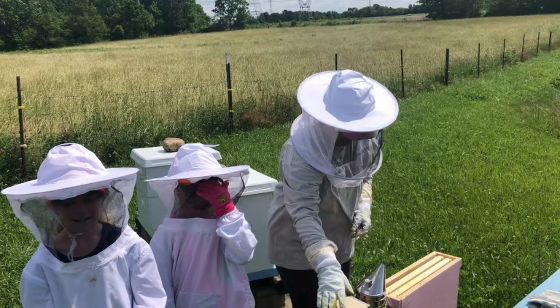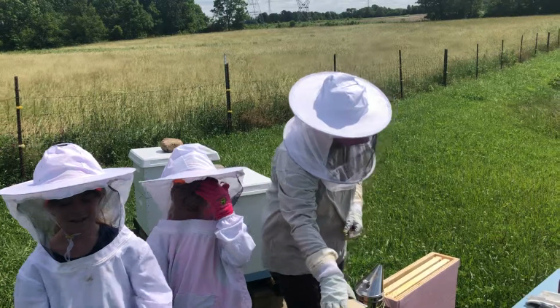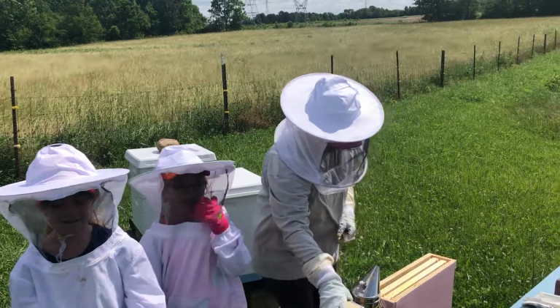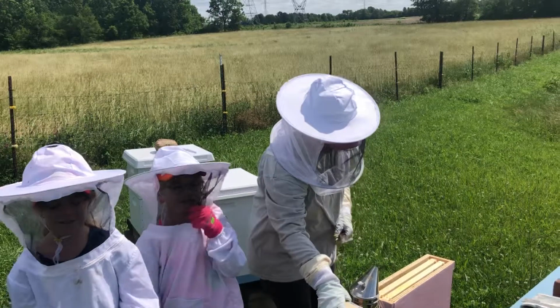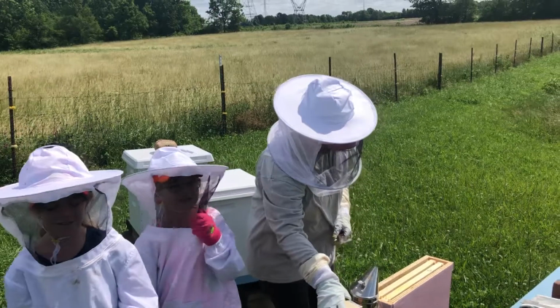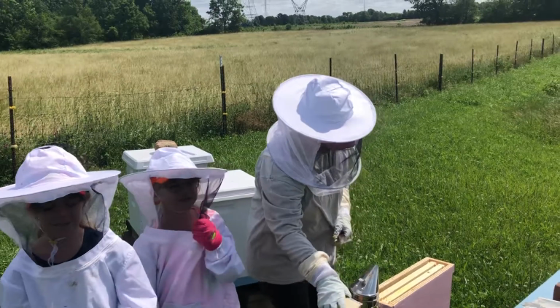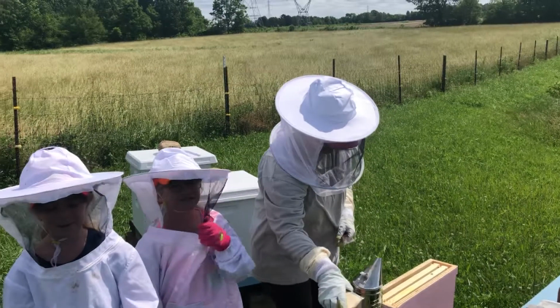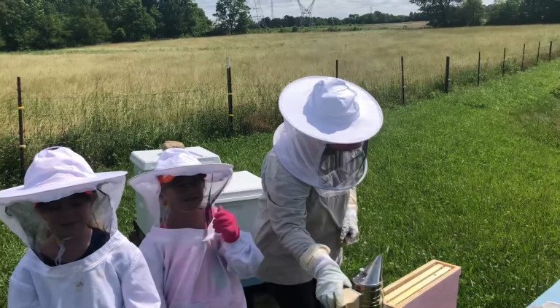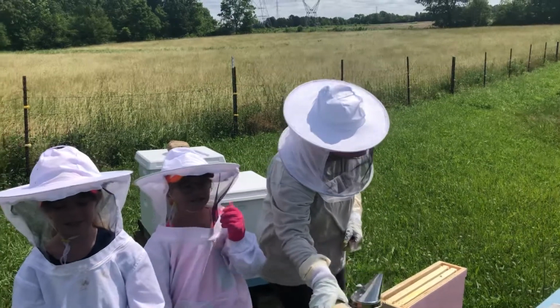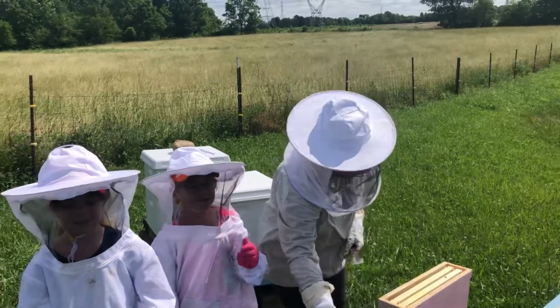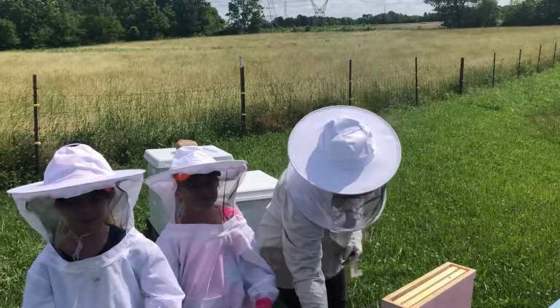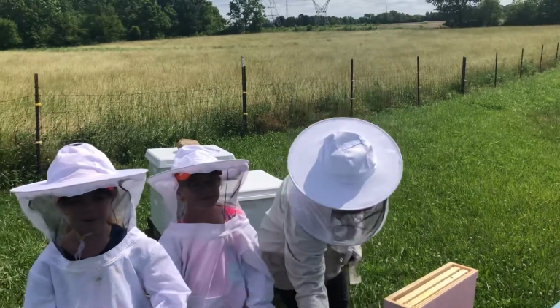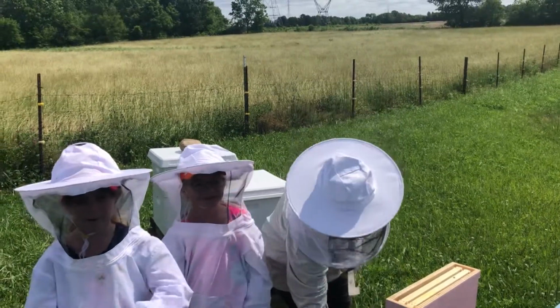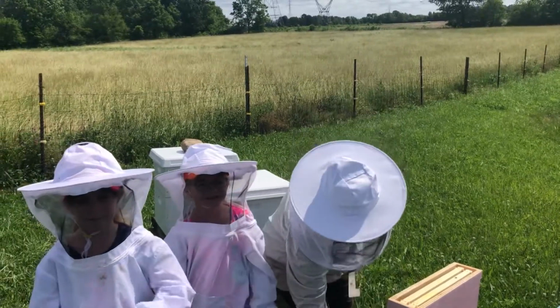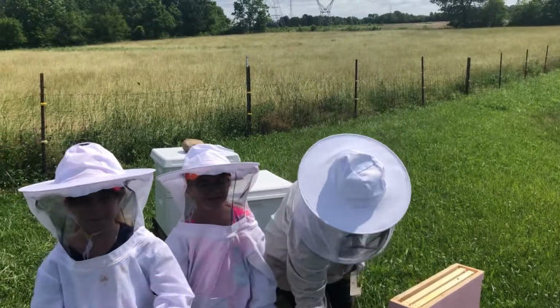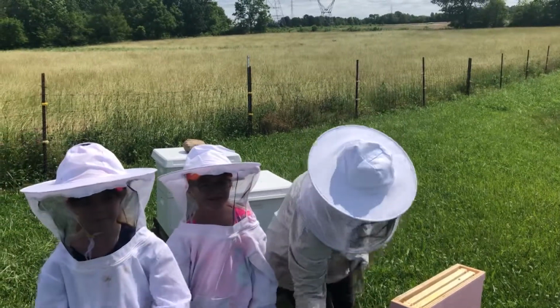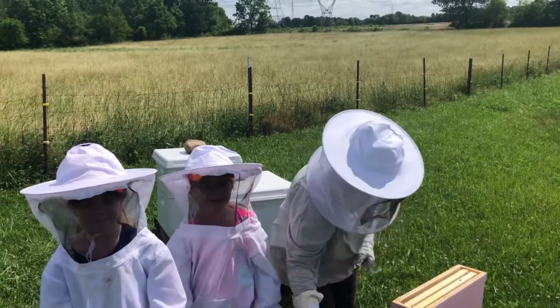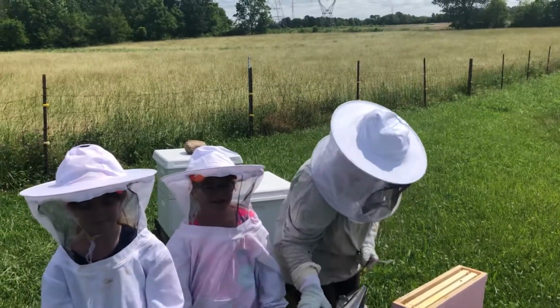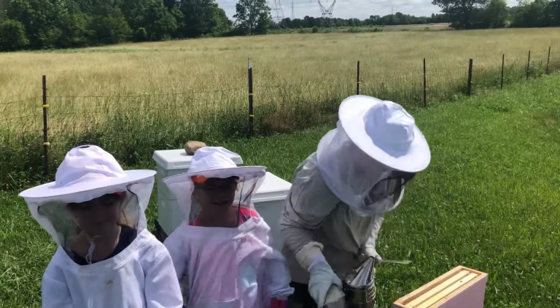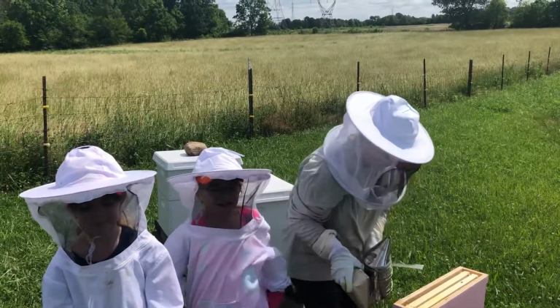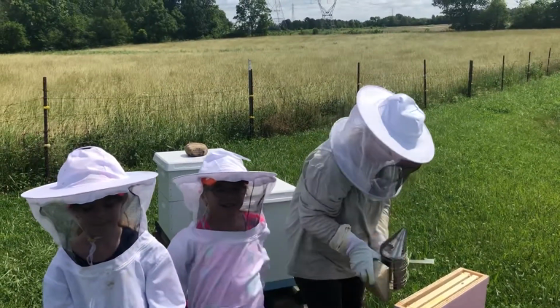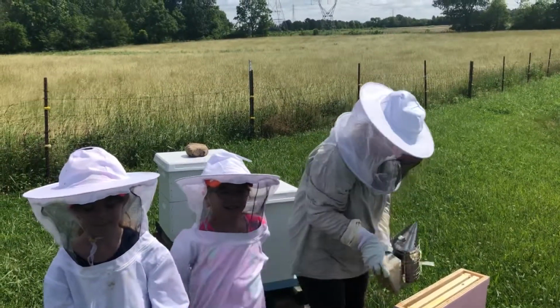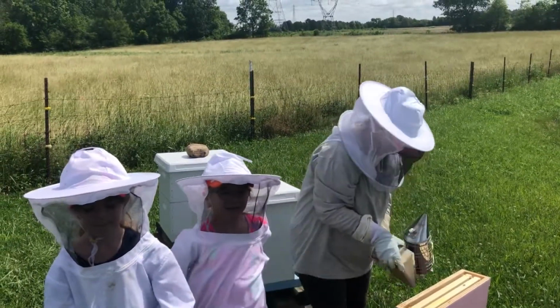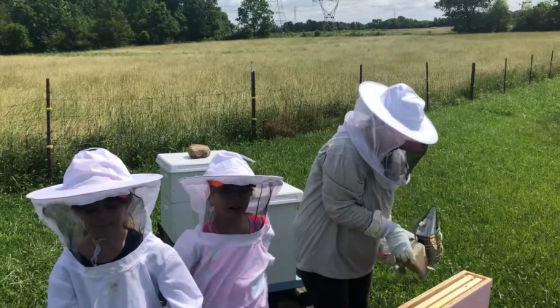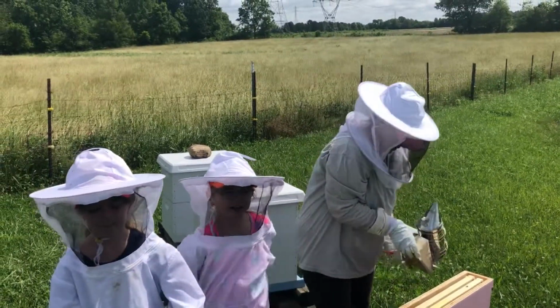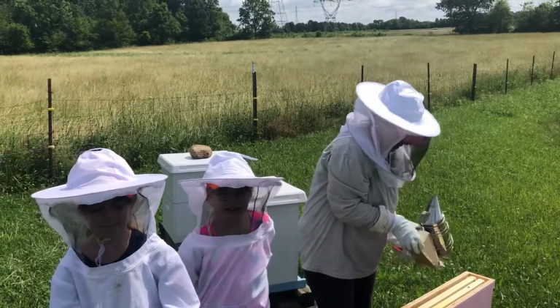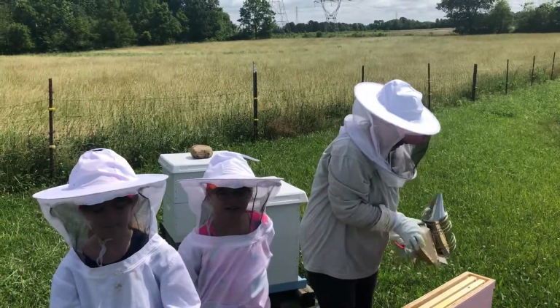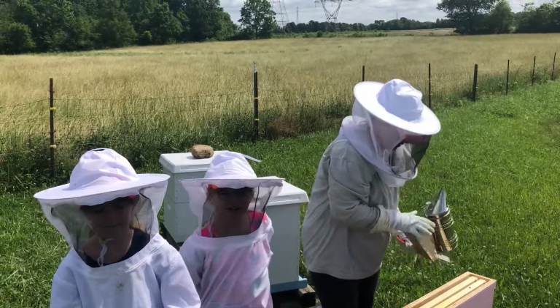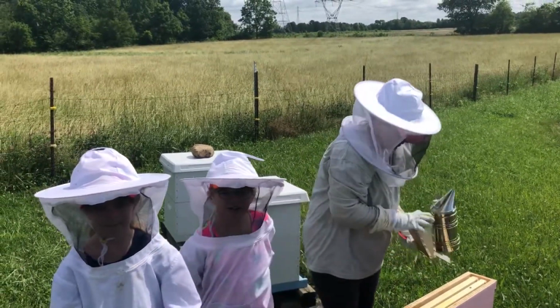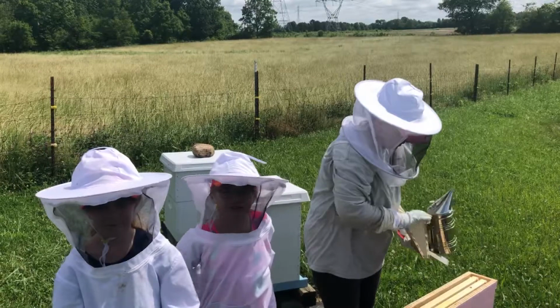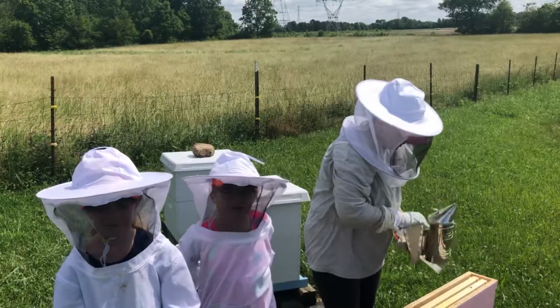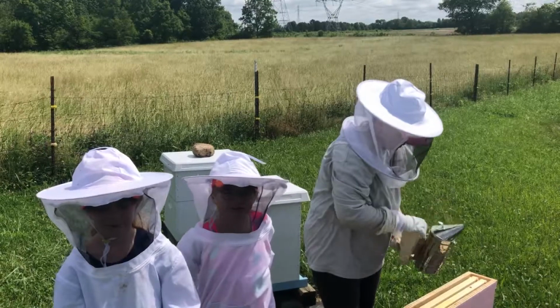This is a video from Given Chances Farm. Today we are checking on our two family.